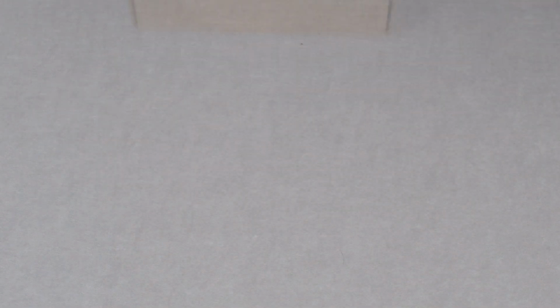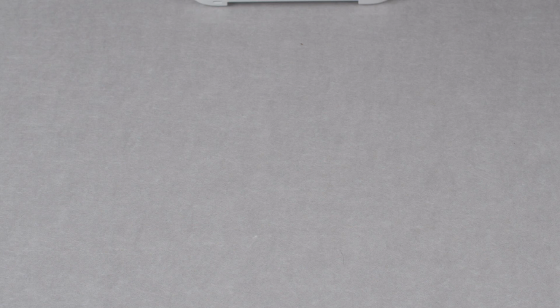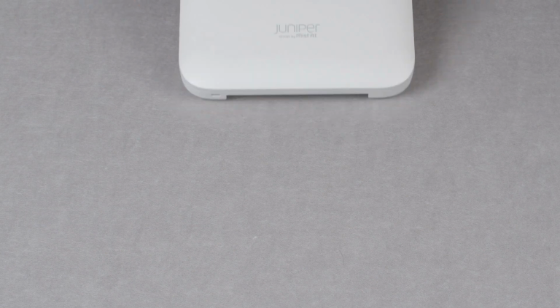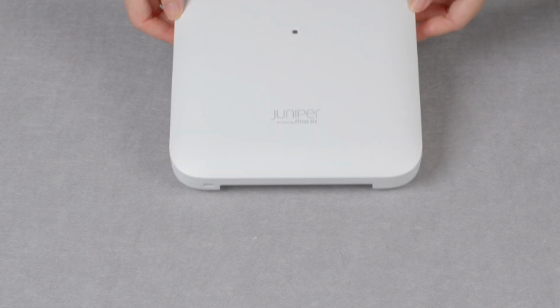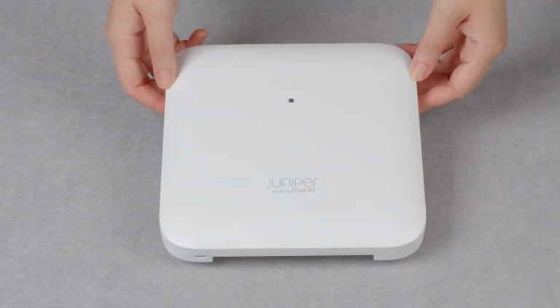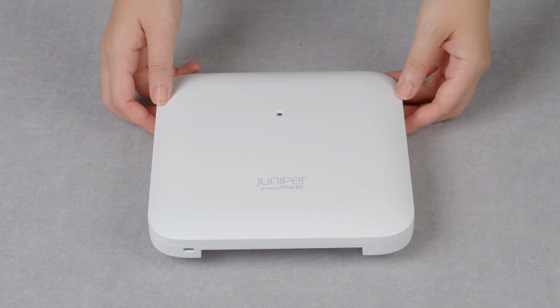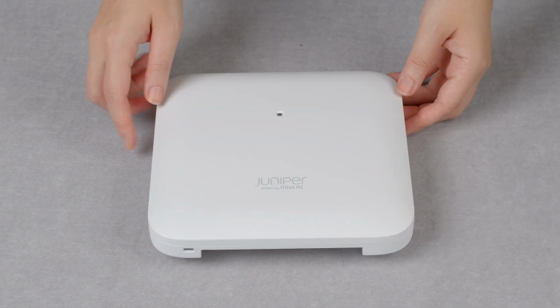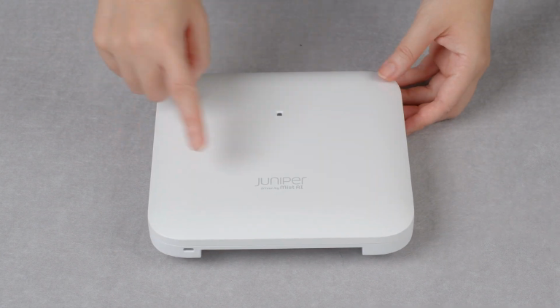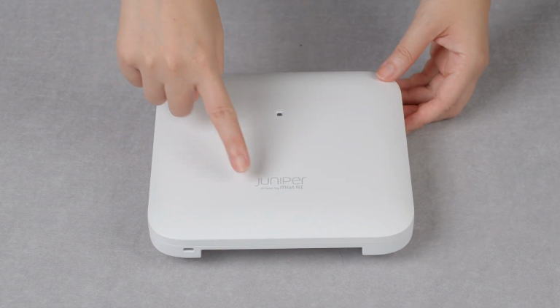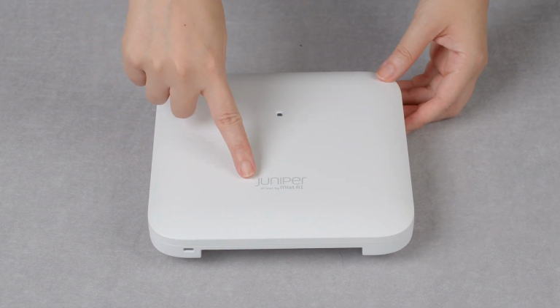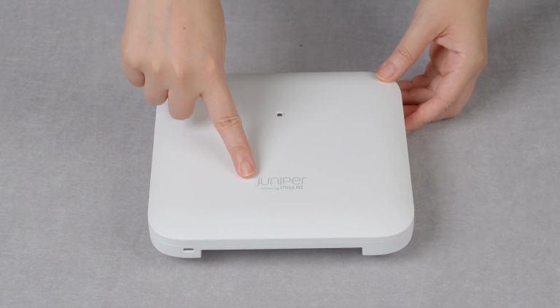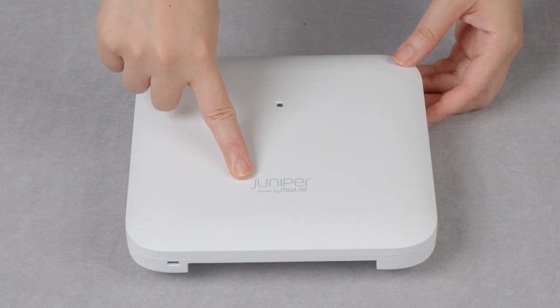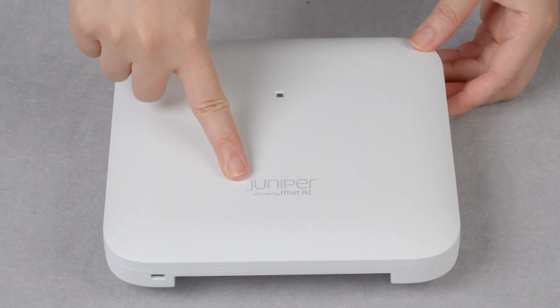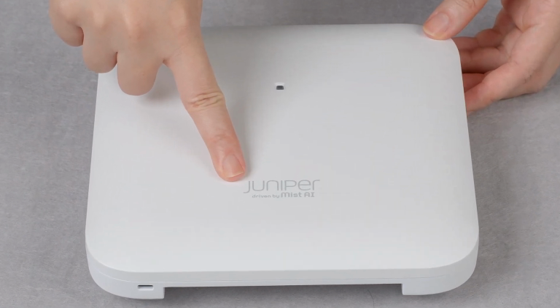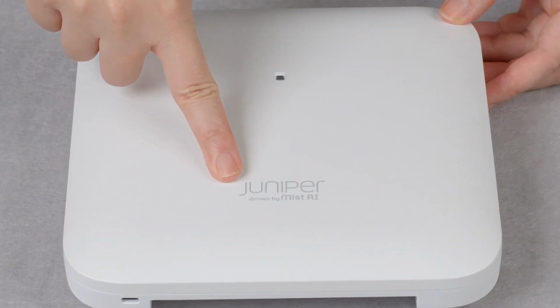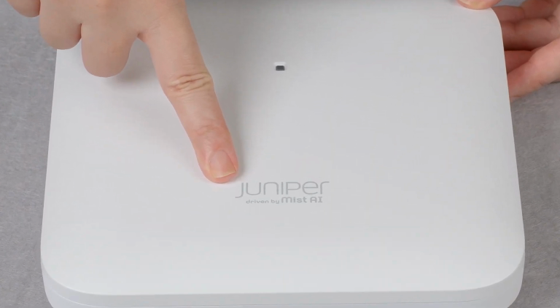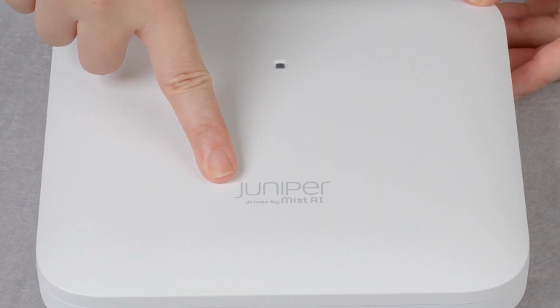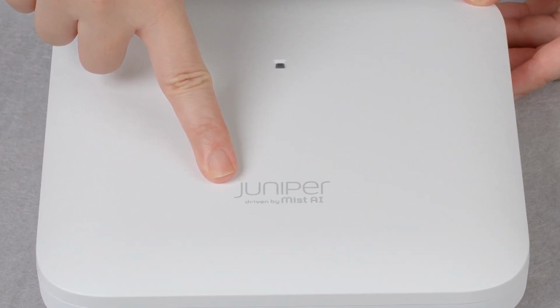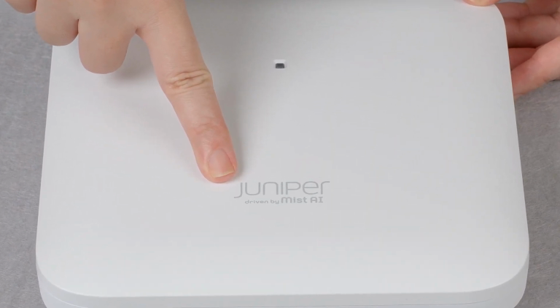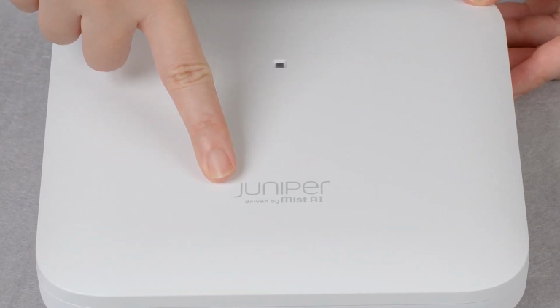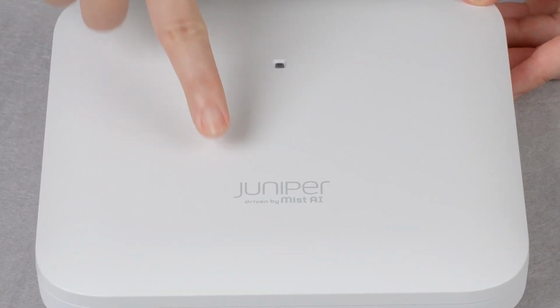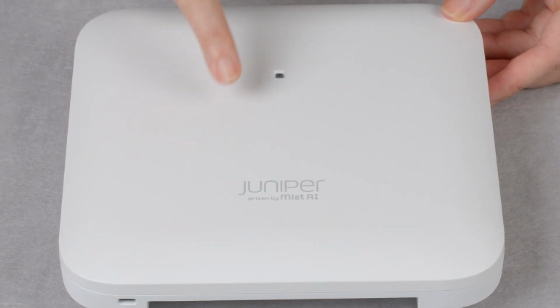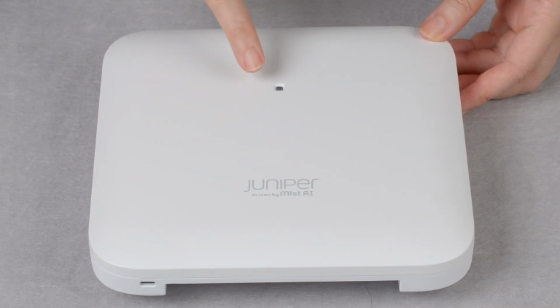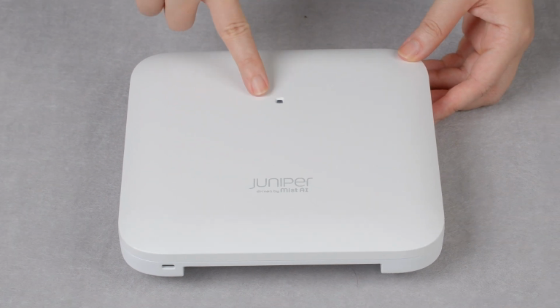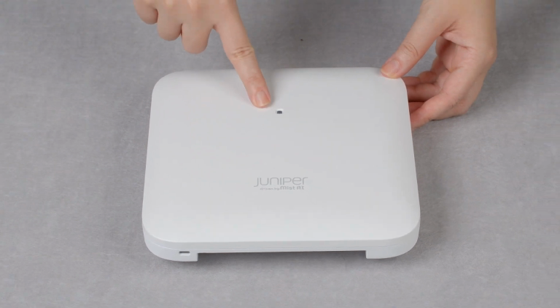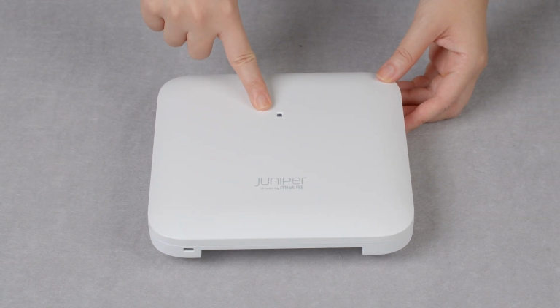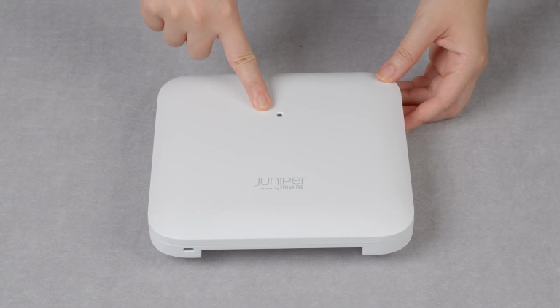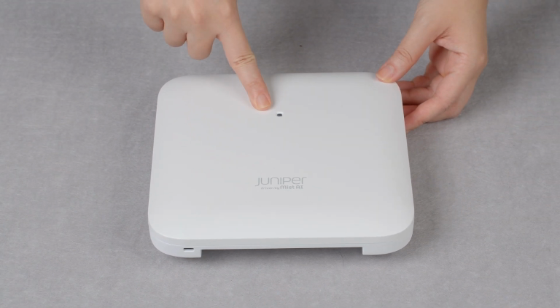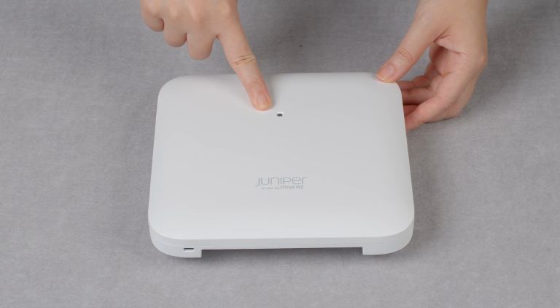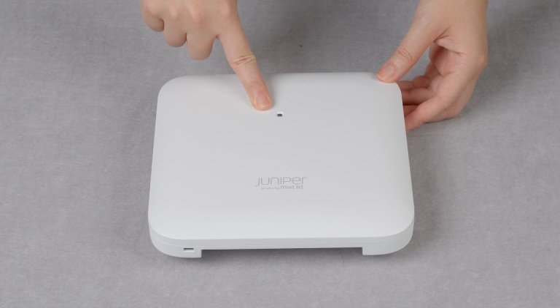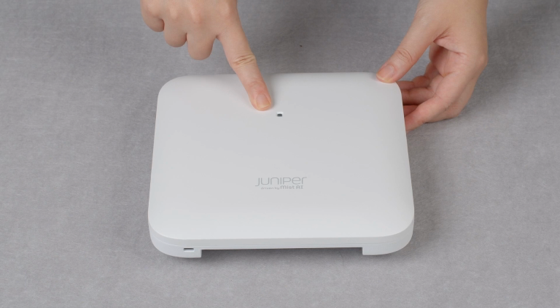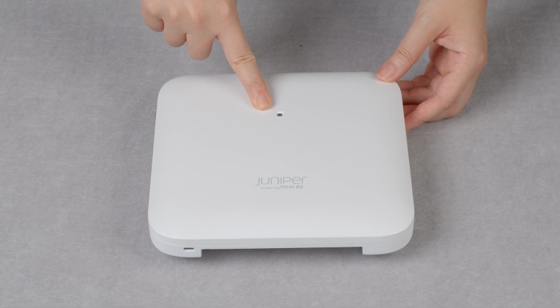On the front of the AP, you can see the Juniper Mist logo and the LED status light.